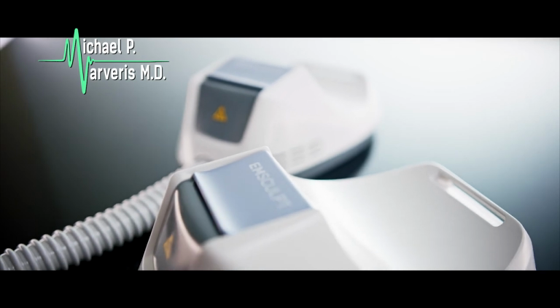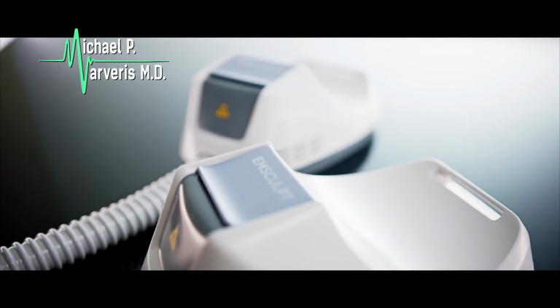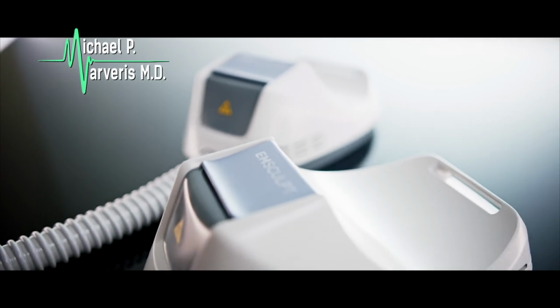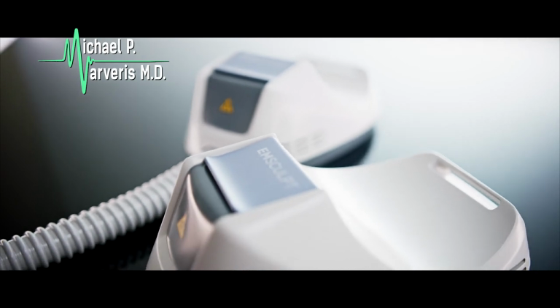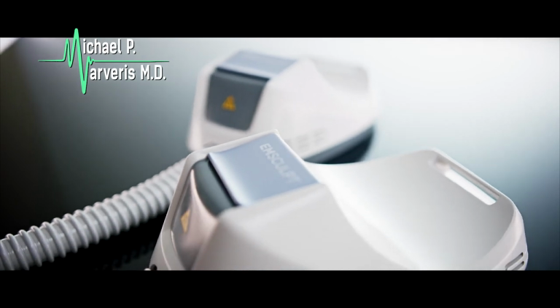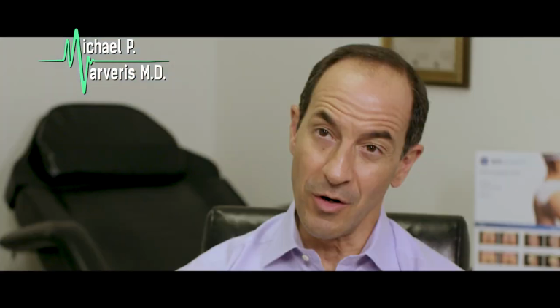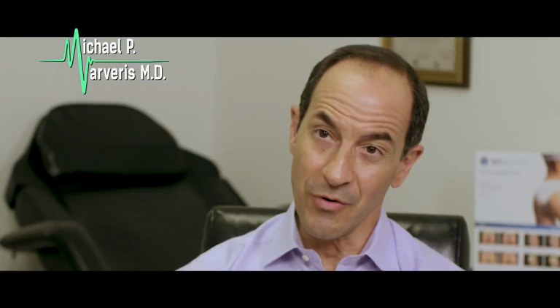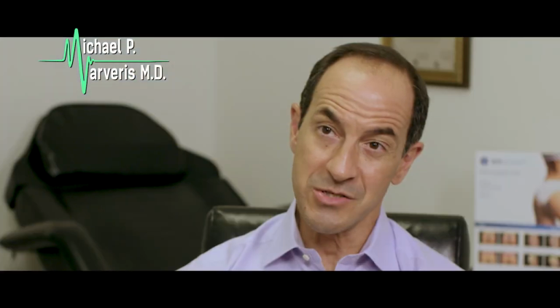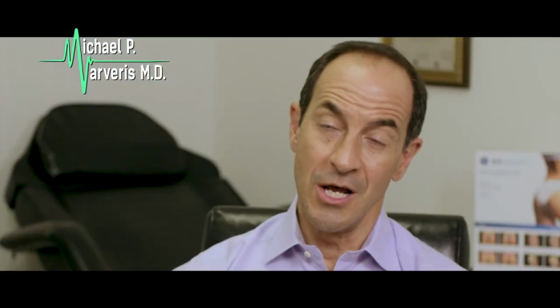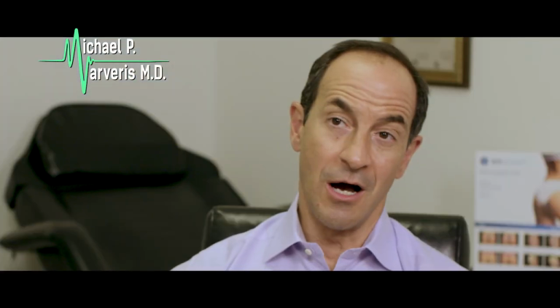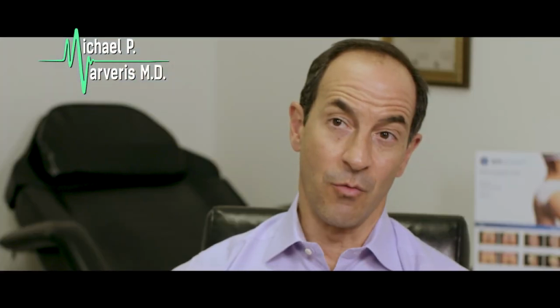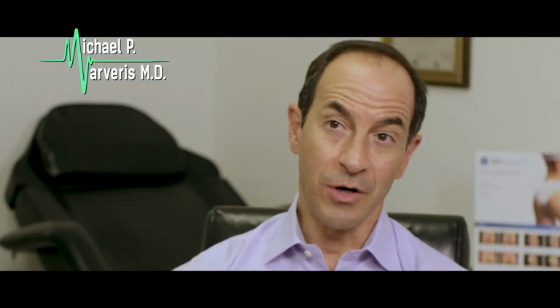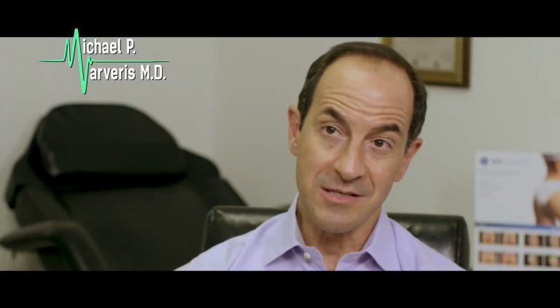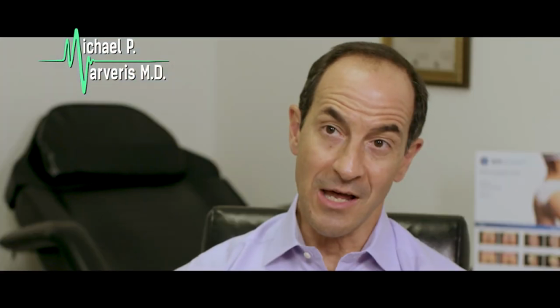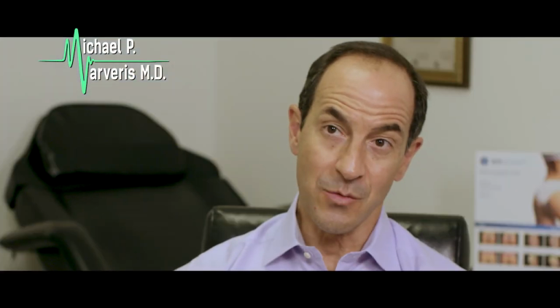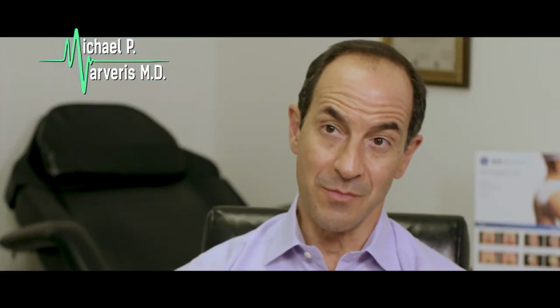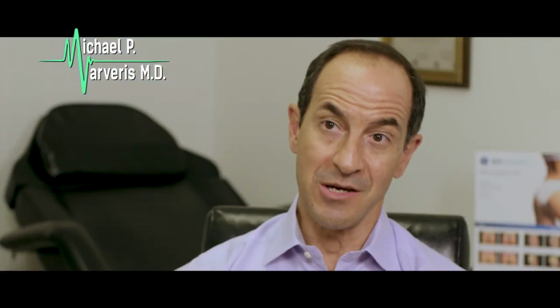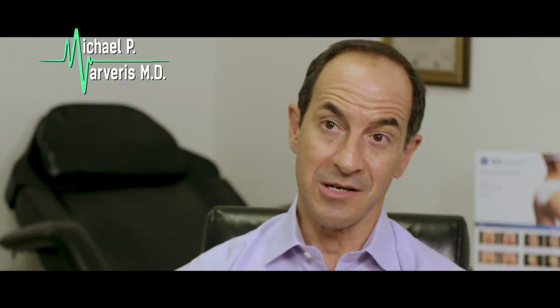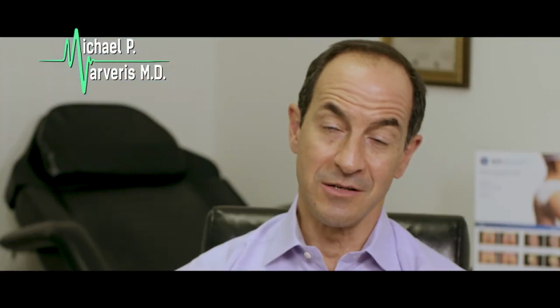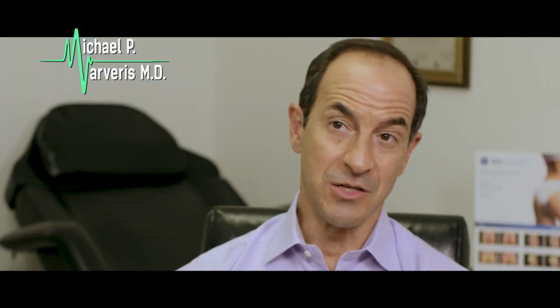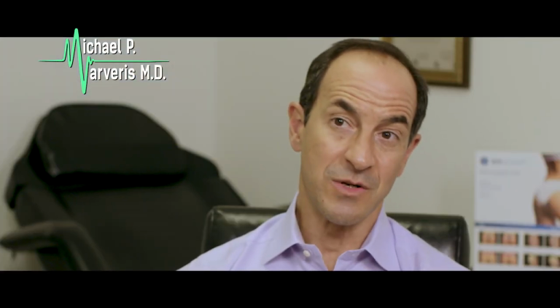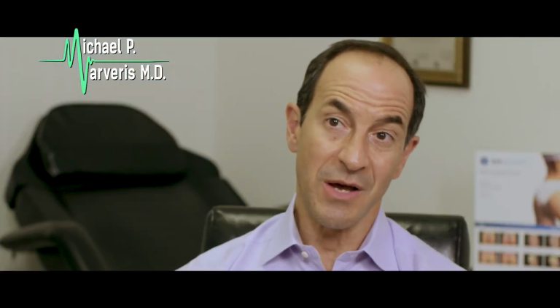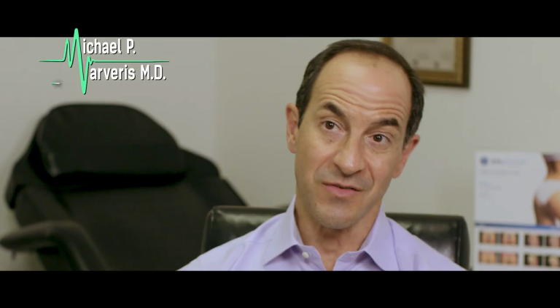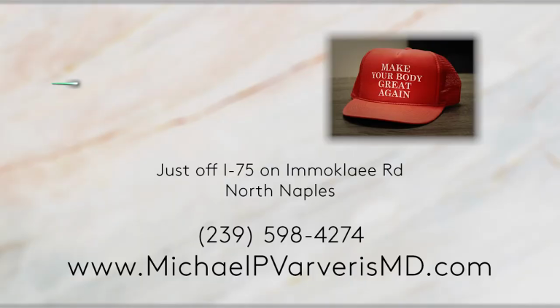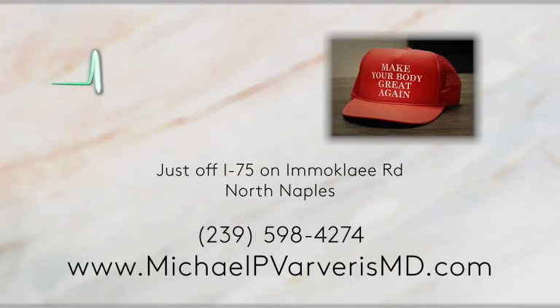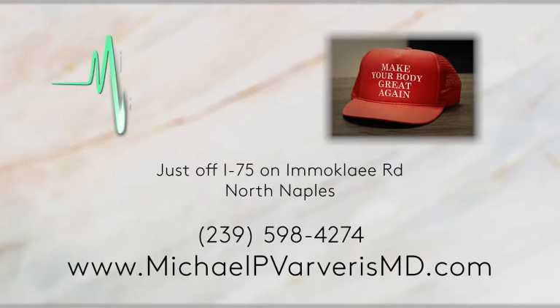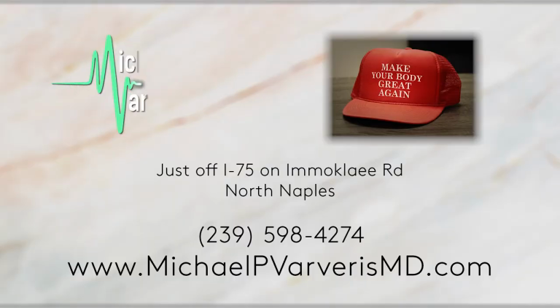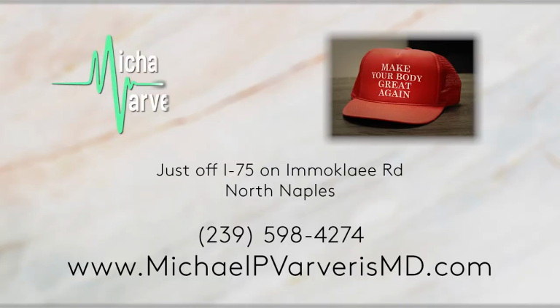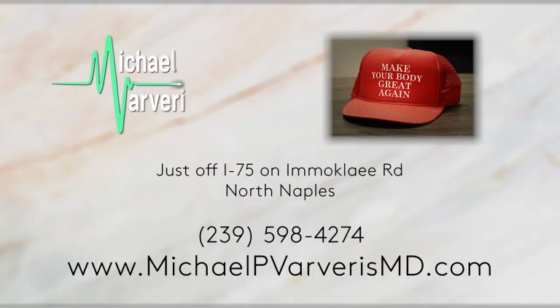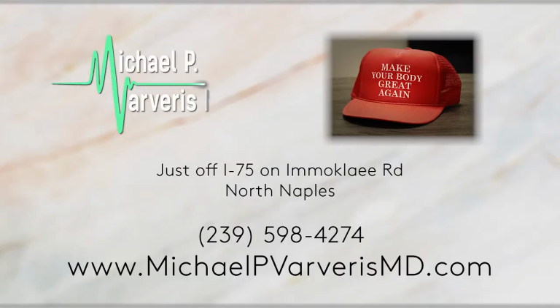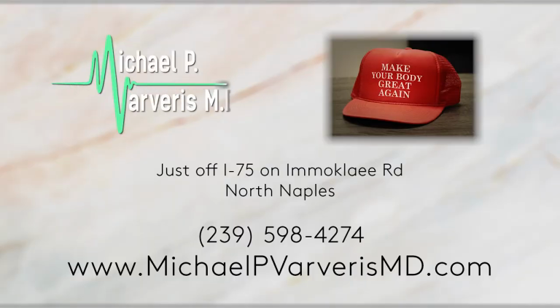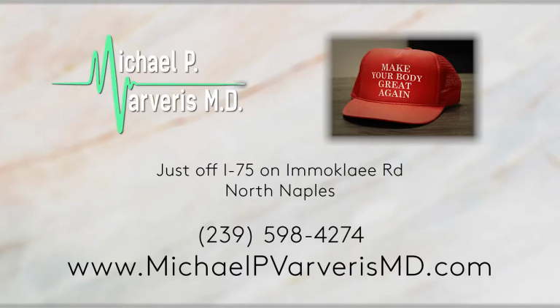It fits into my whole approach of working together with the patient to do what's best for them — to make their body great again.